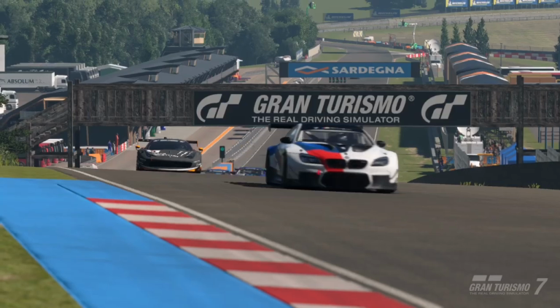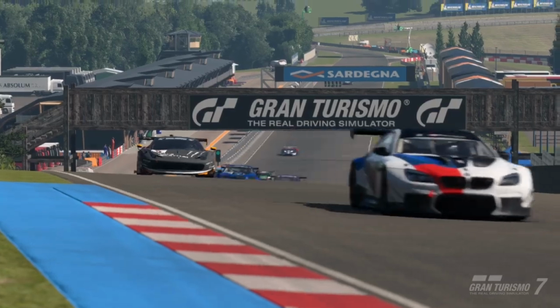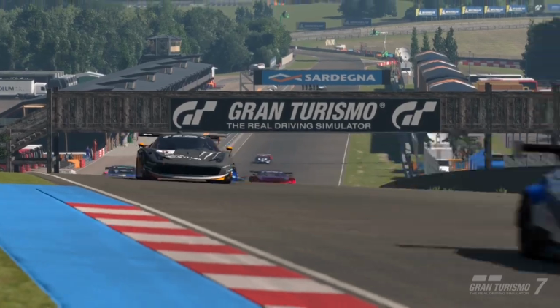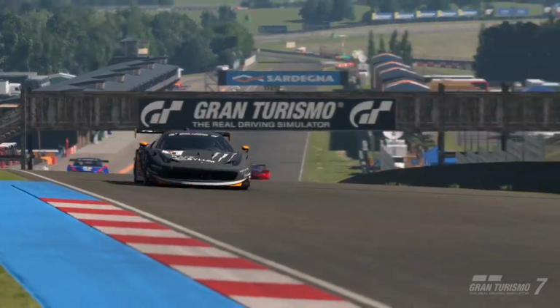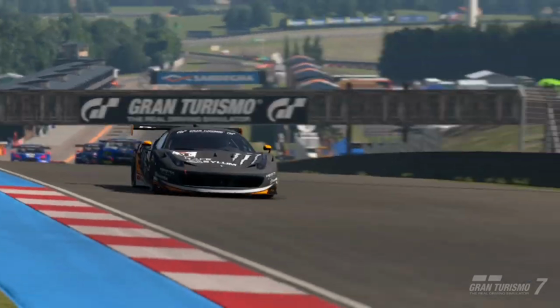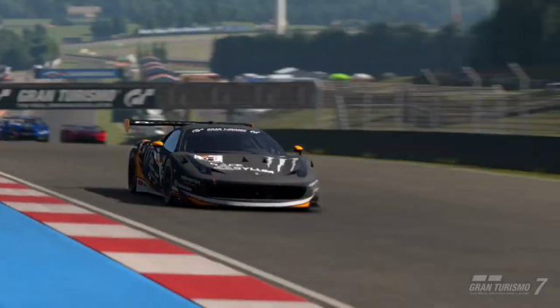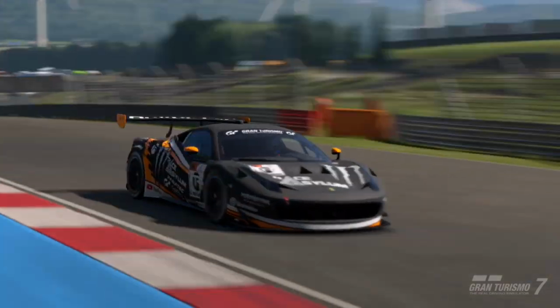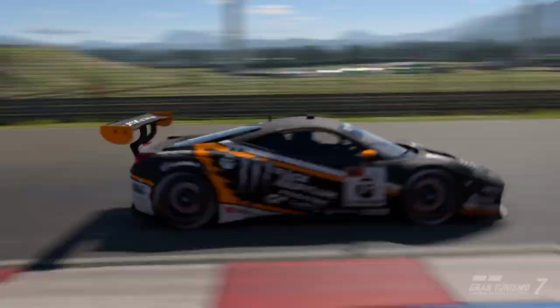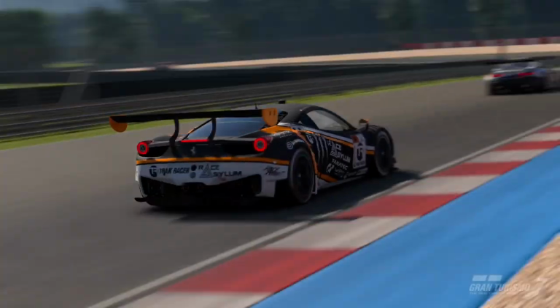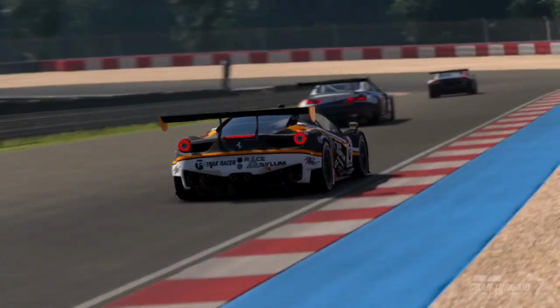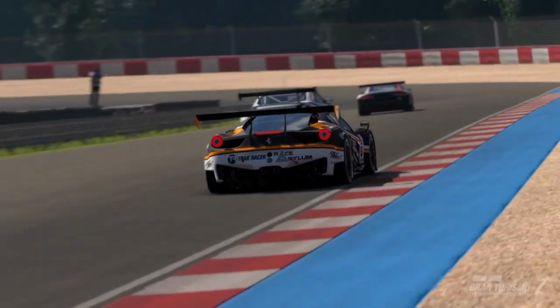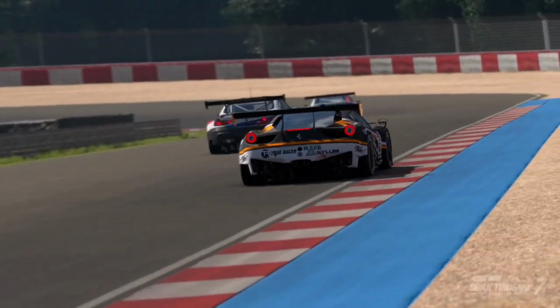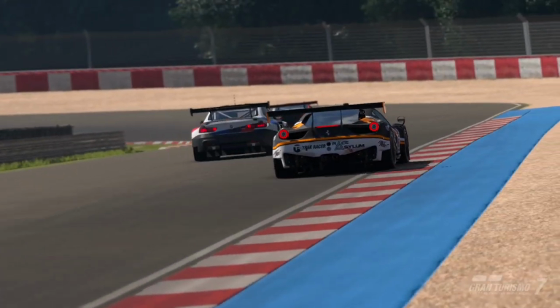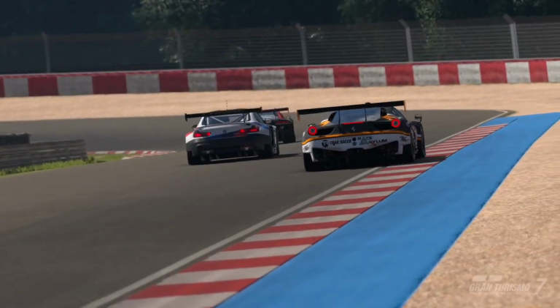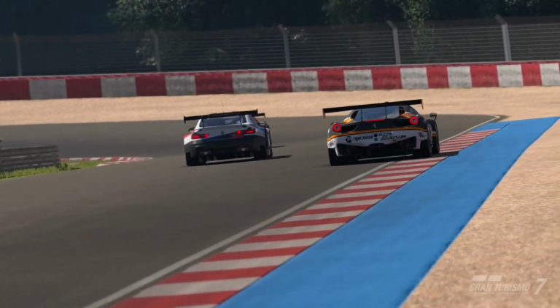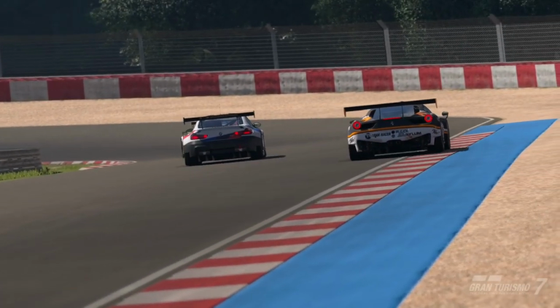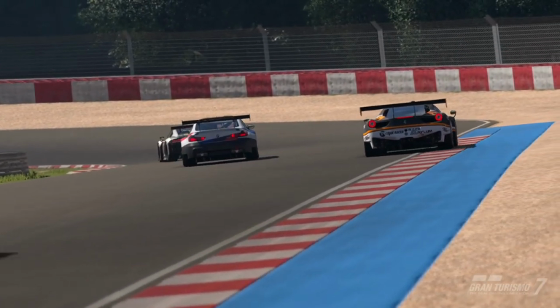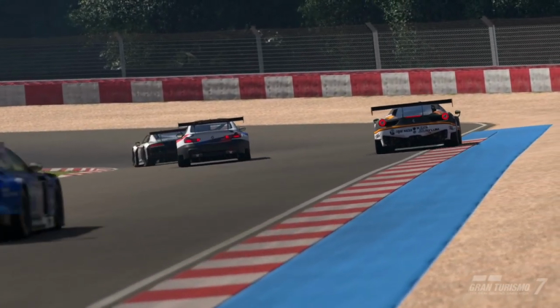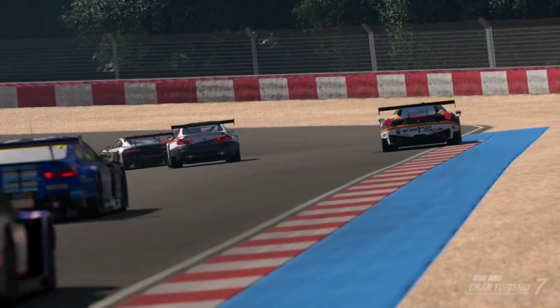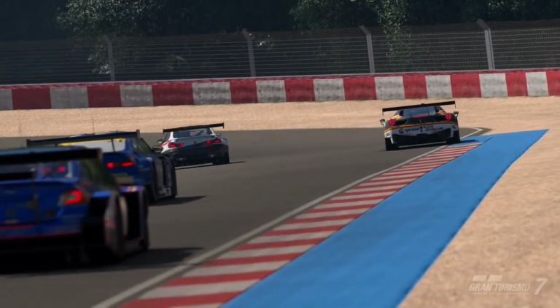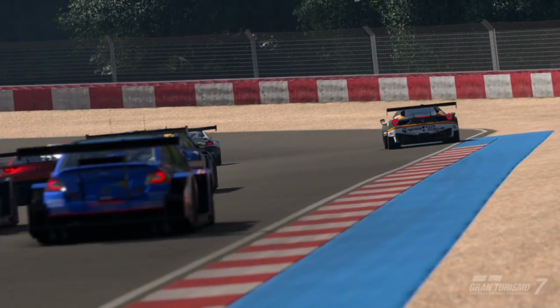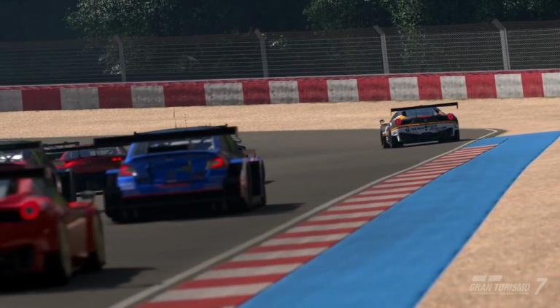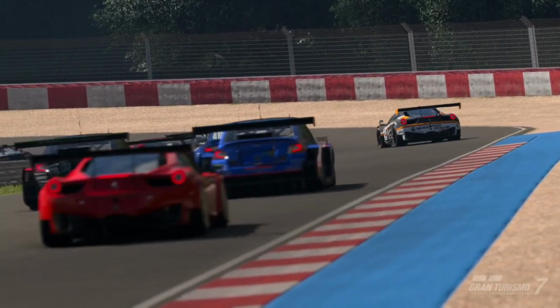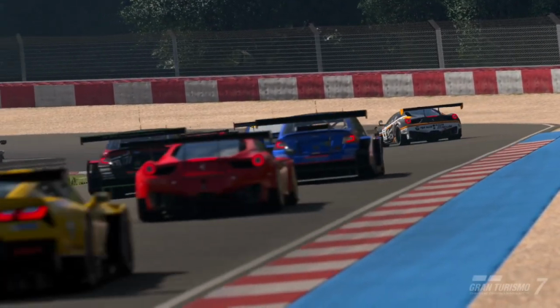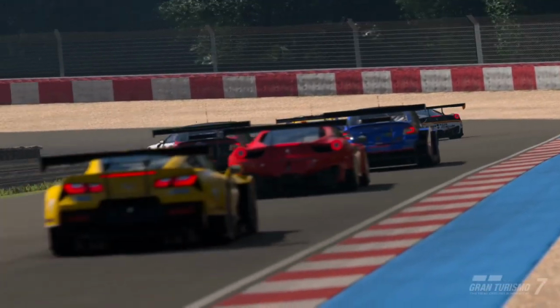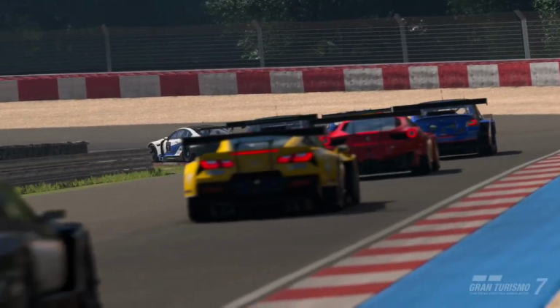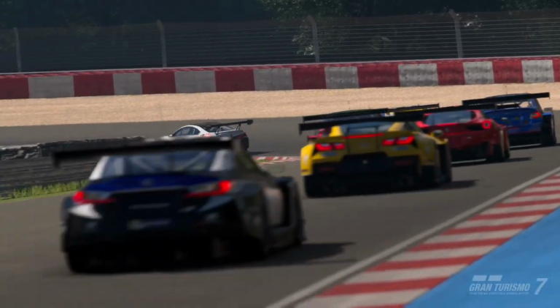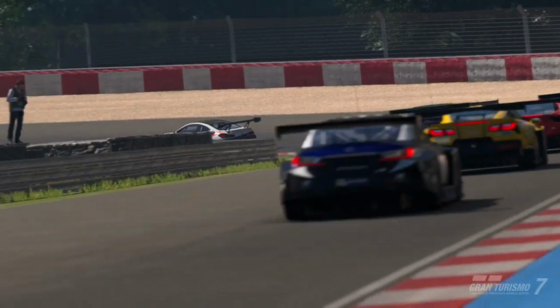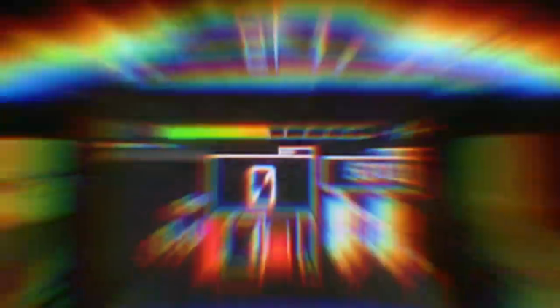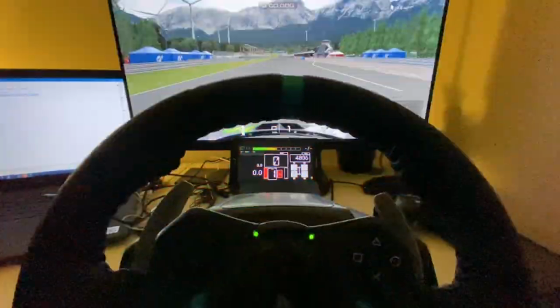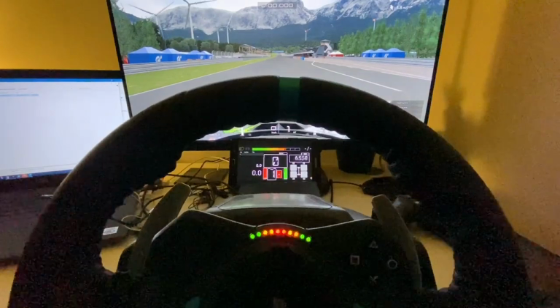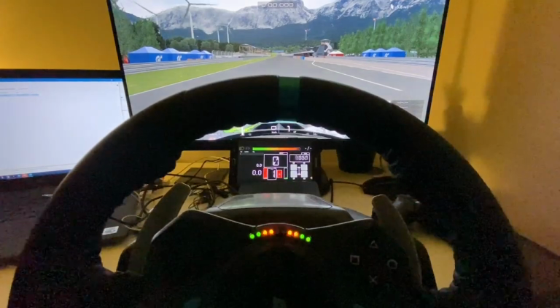Tire temperatures in Gran Turismo 7 — a complete mystery, completely locked until now.